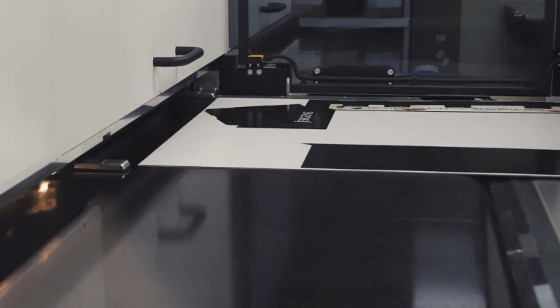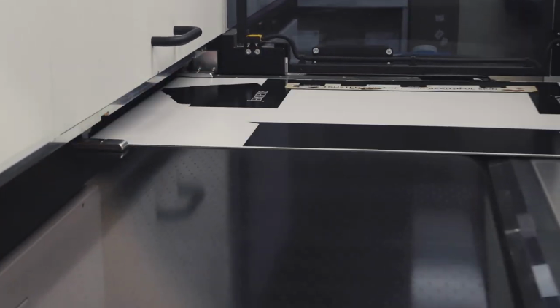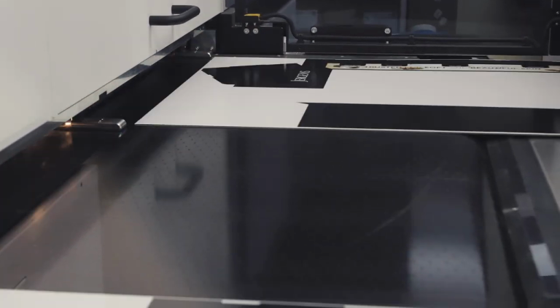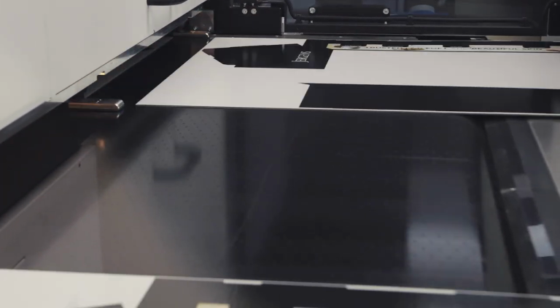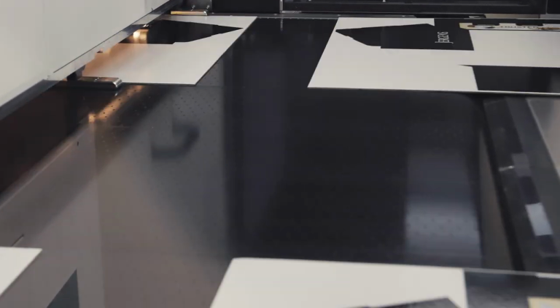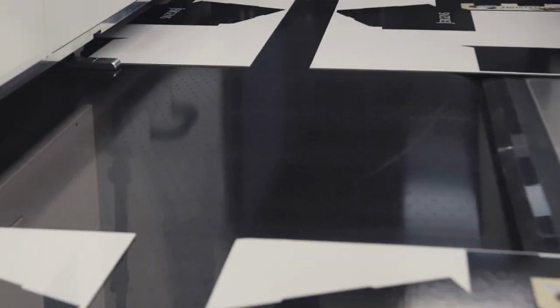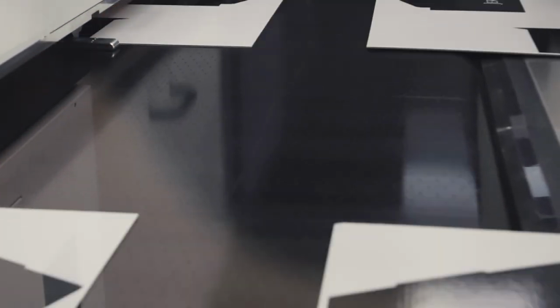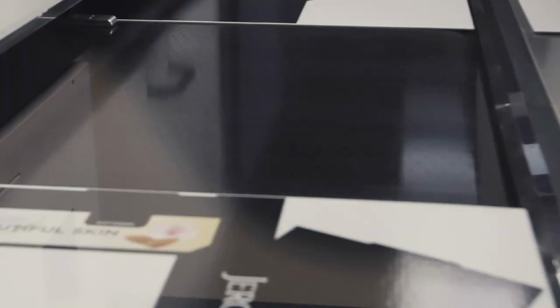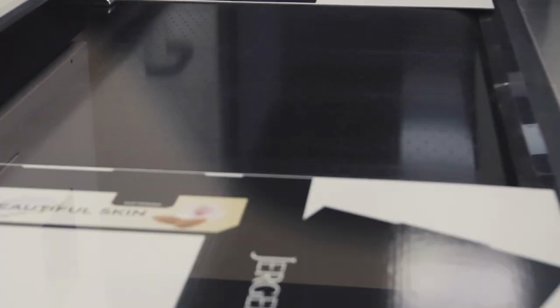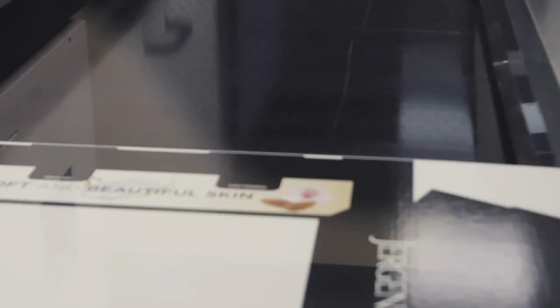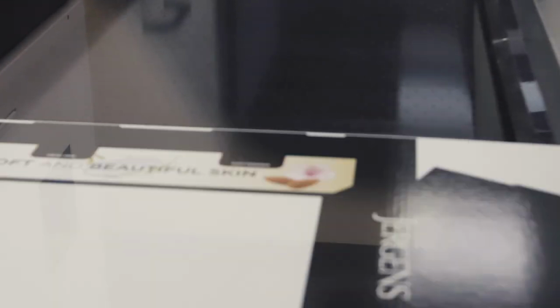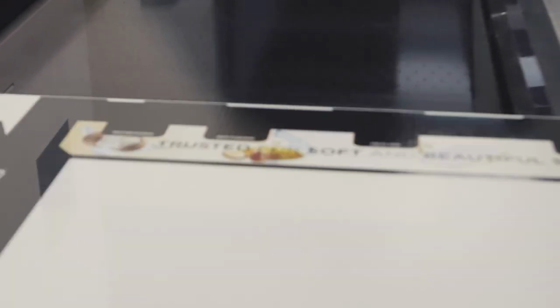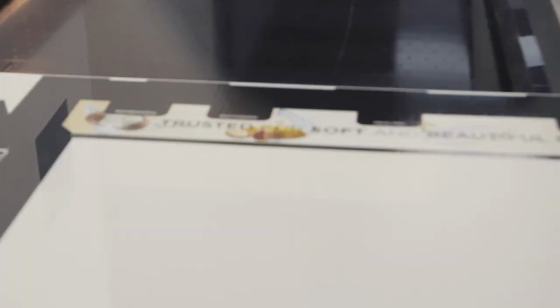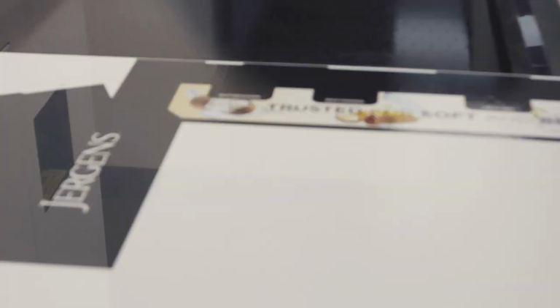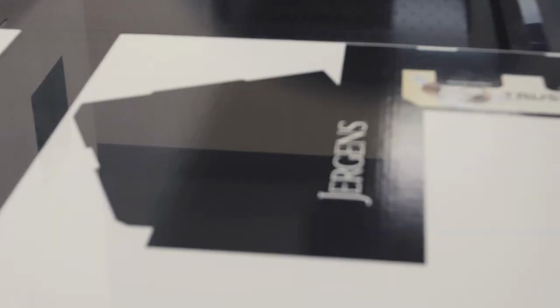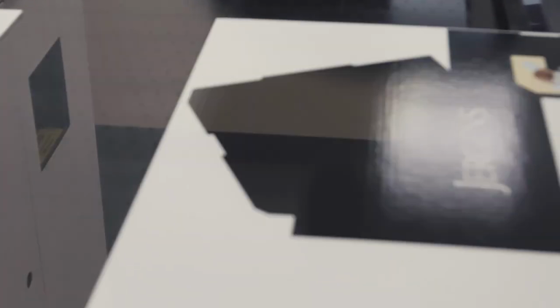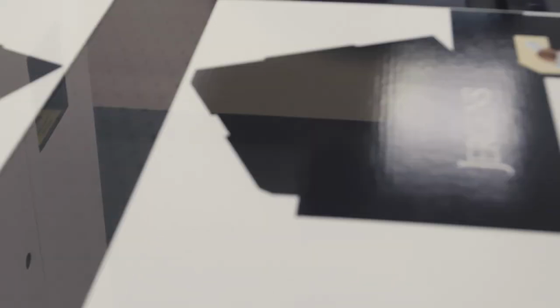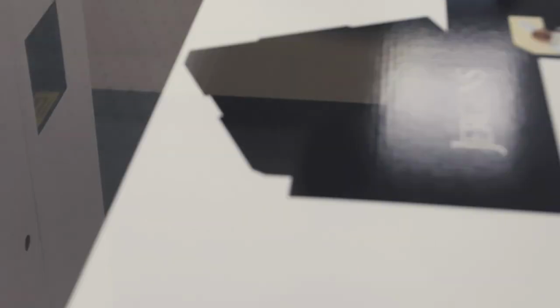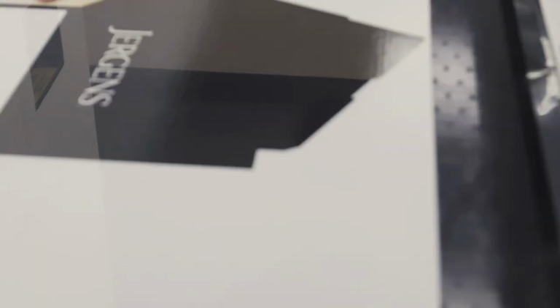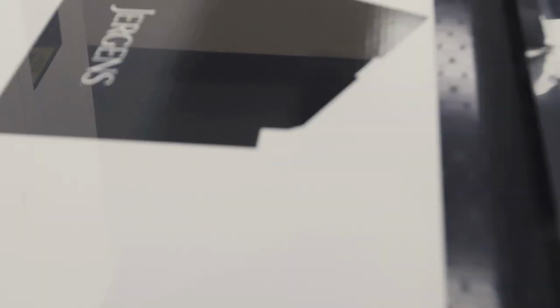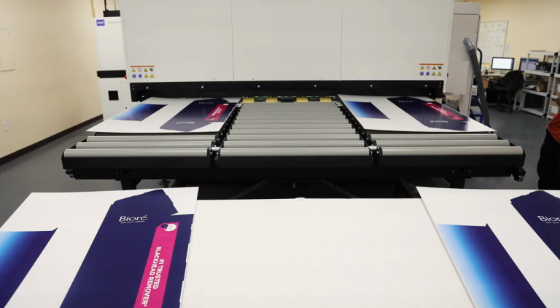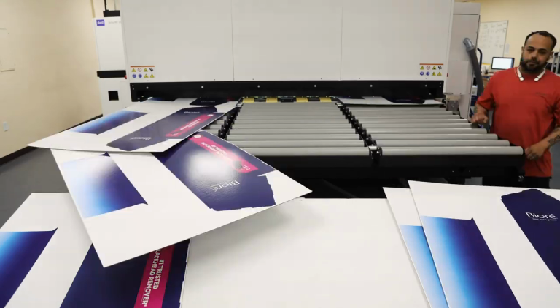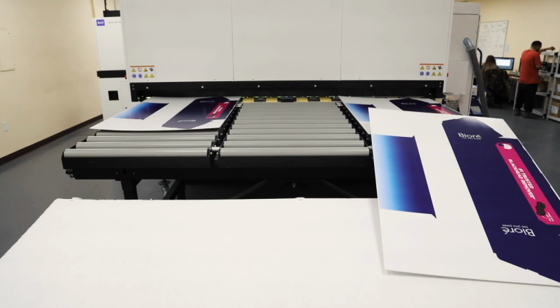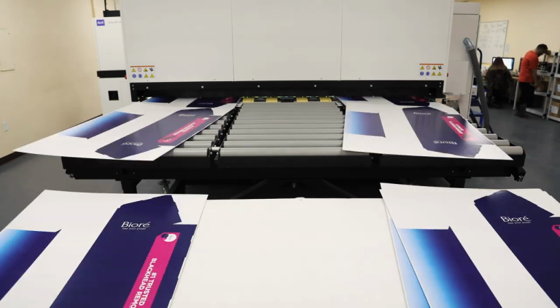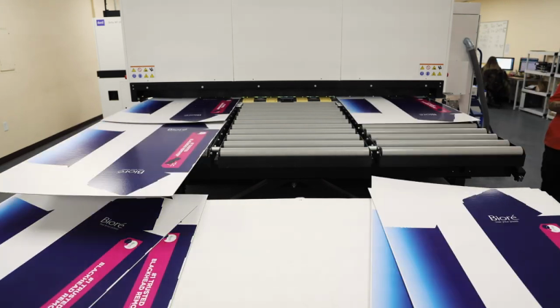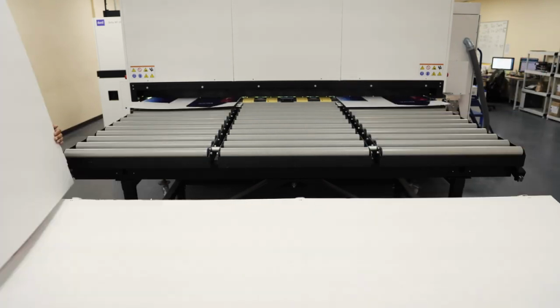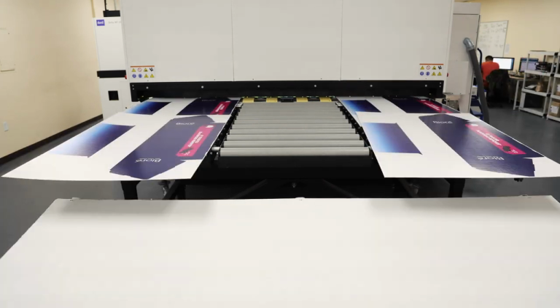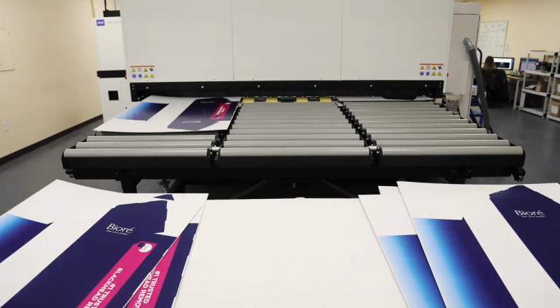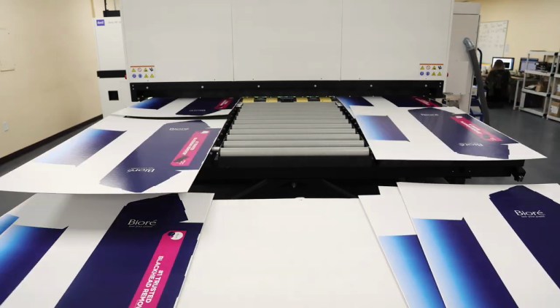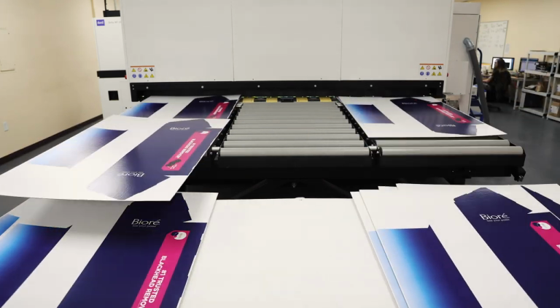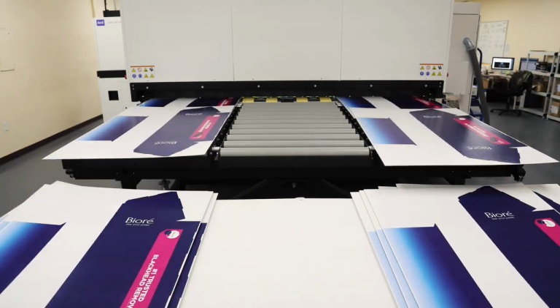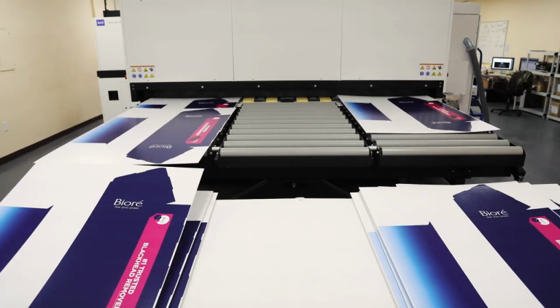What's coming off the back end can go right into our die cutting machines, and we get the high speed effect on that side.